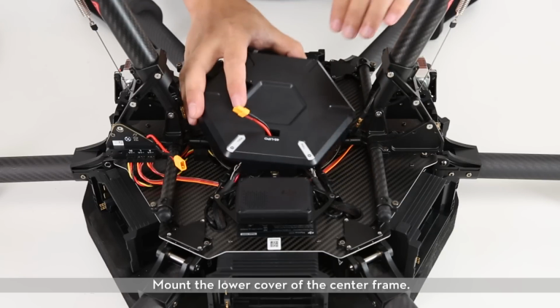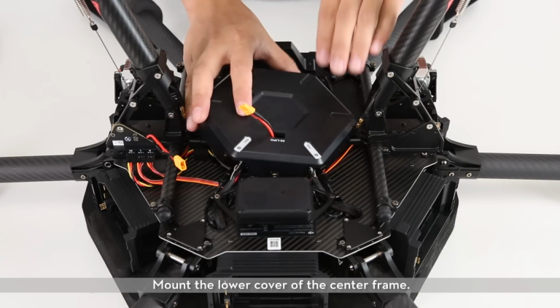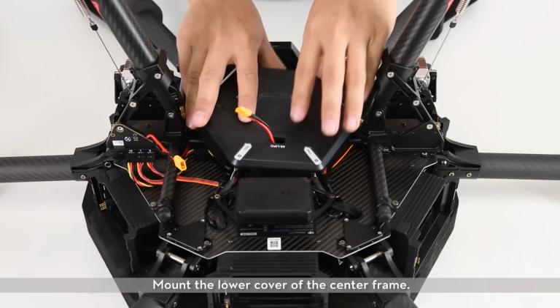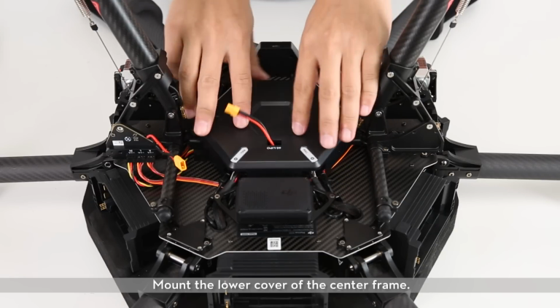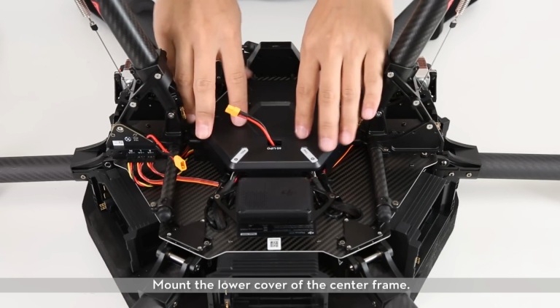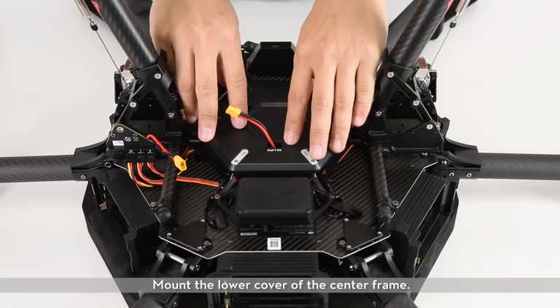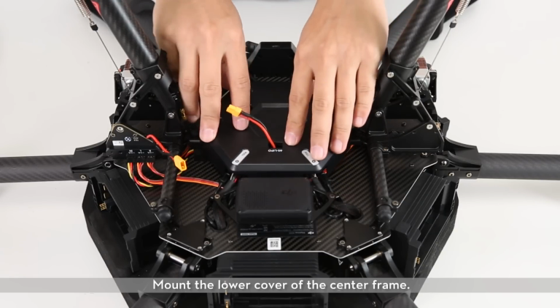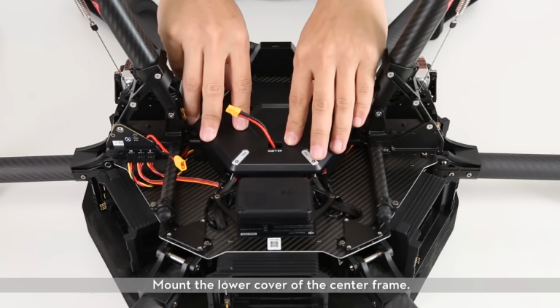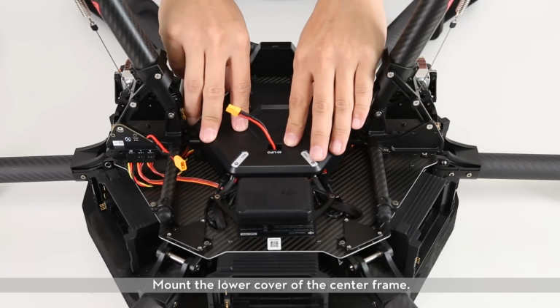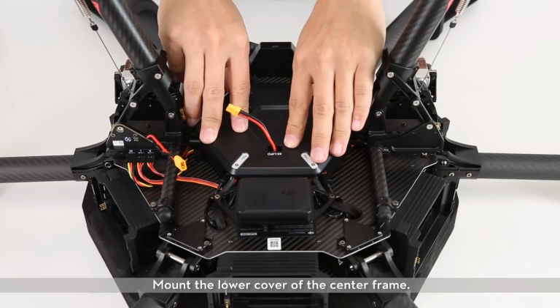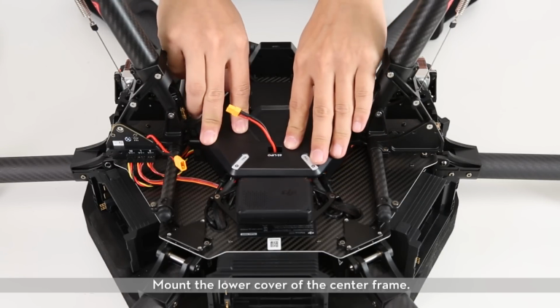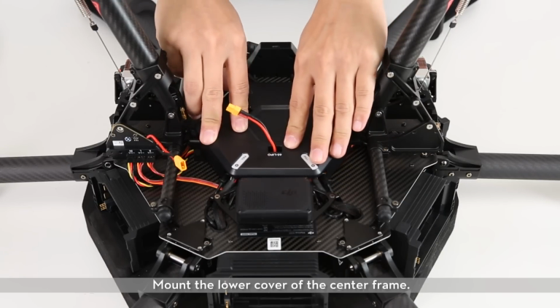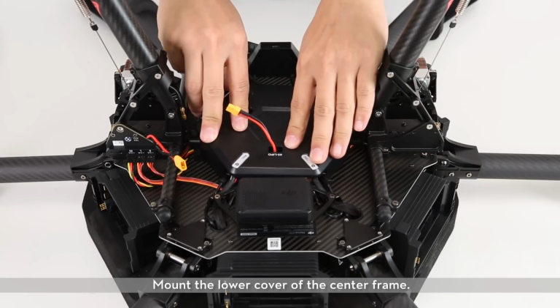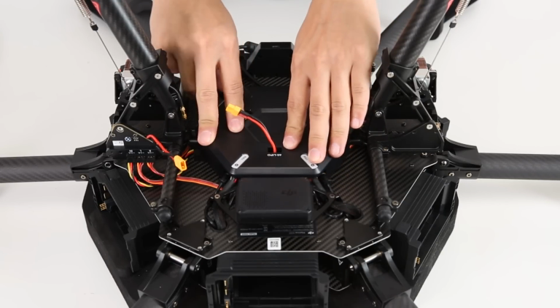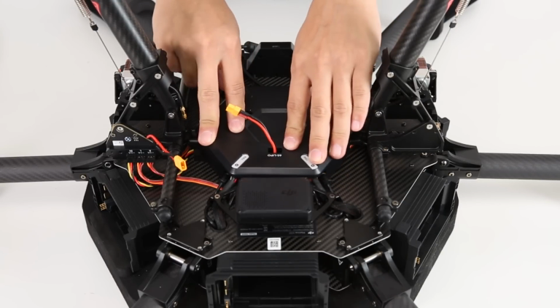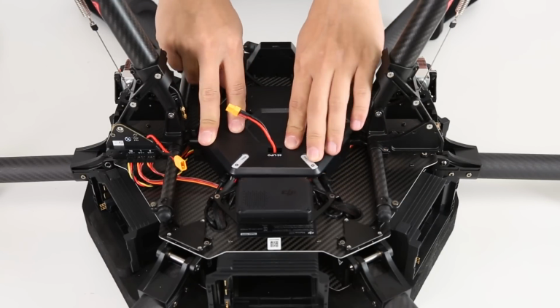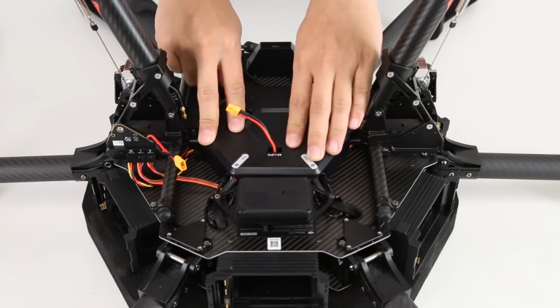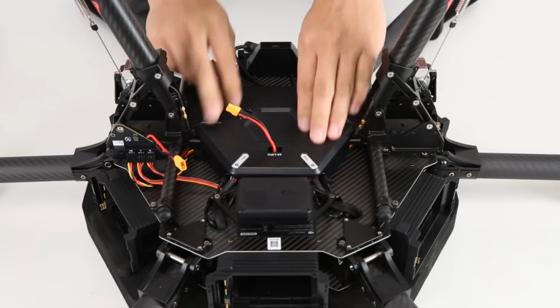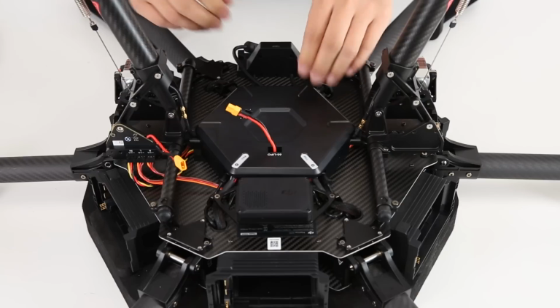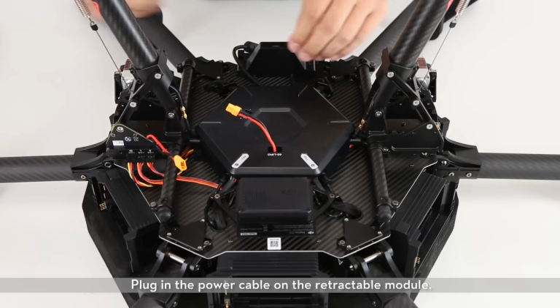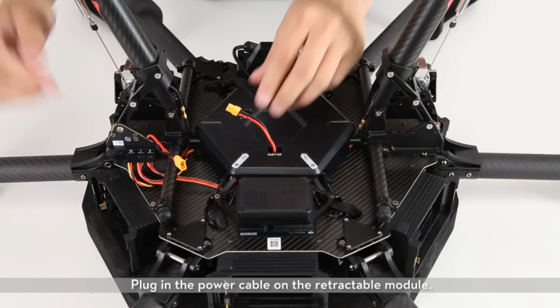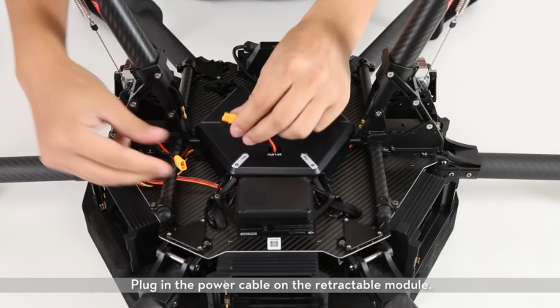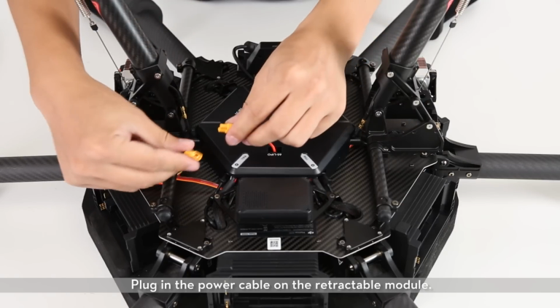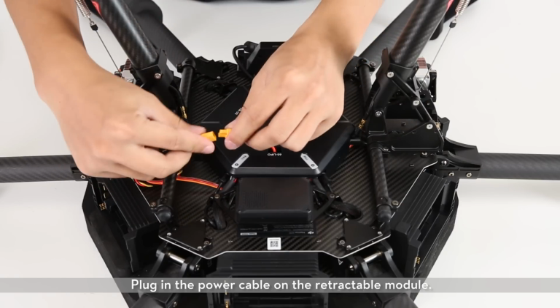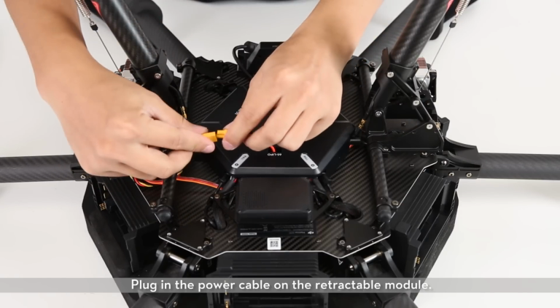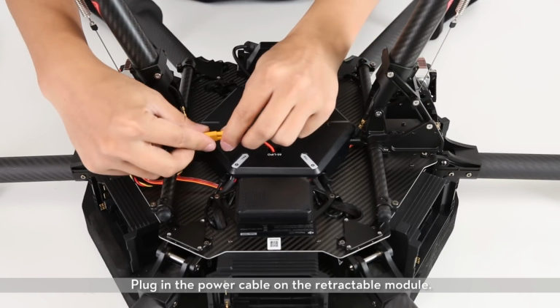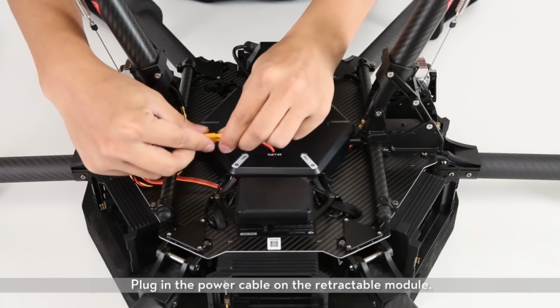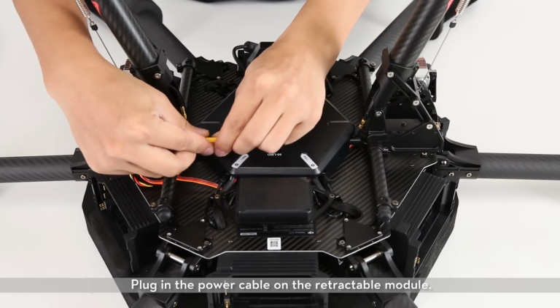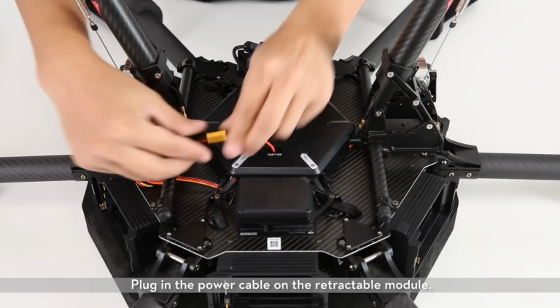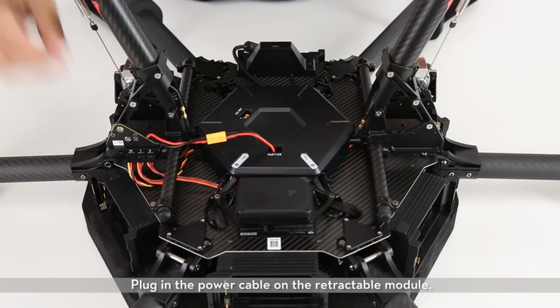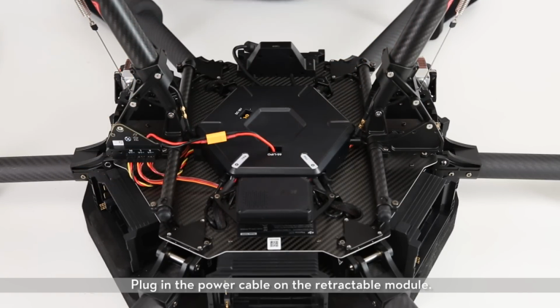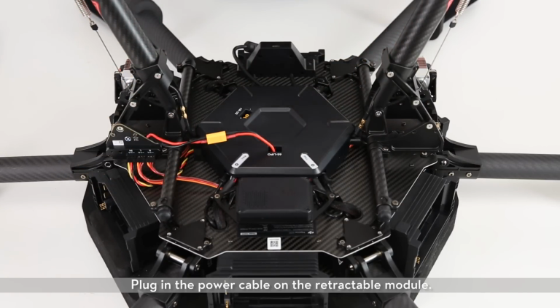Mount the lower cover of the center frame. Plug in the power cable on the retractable module.